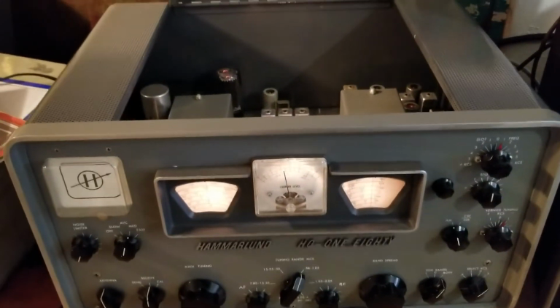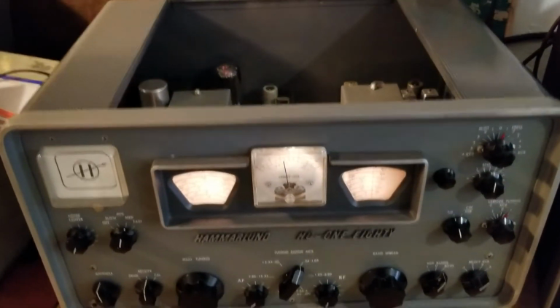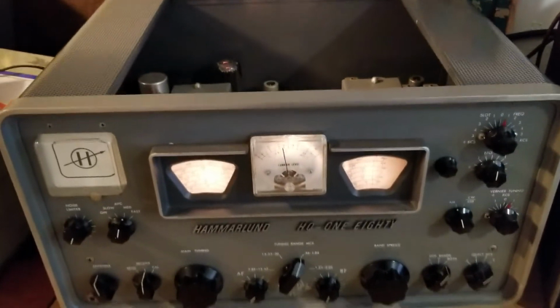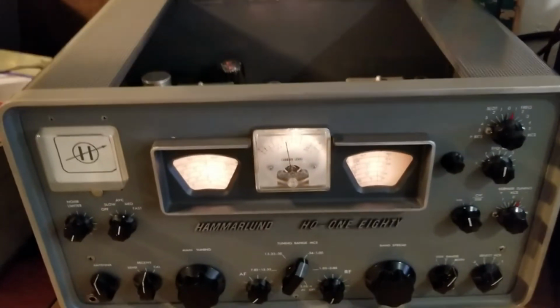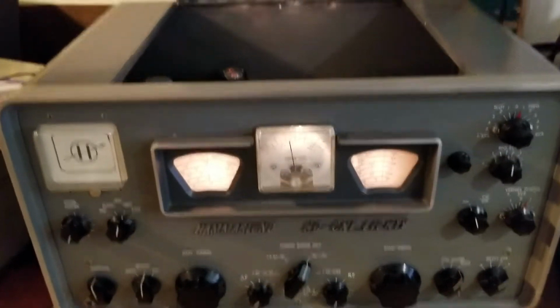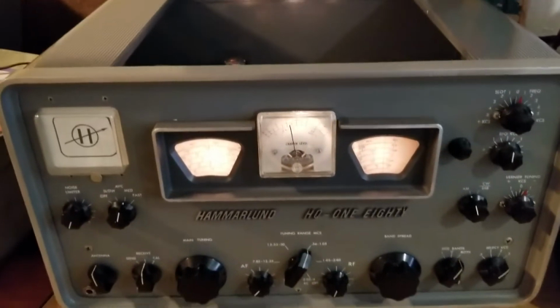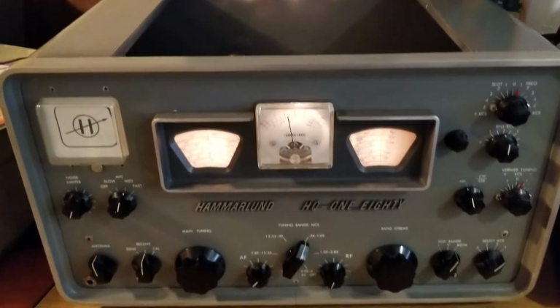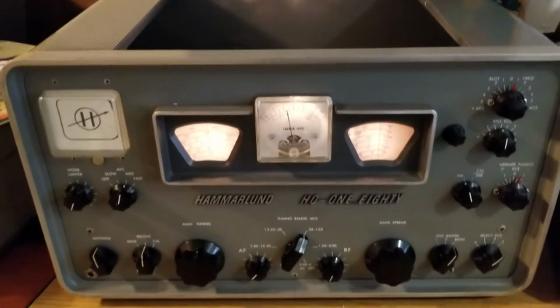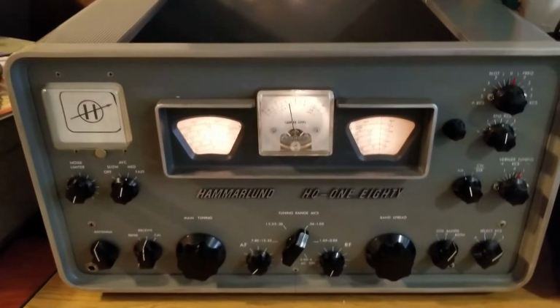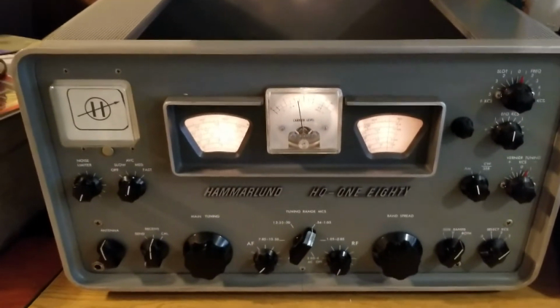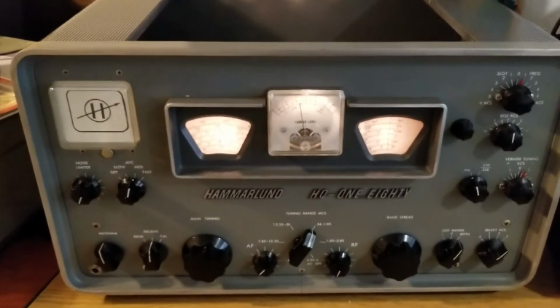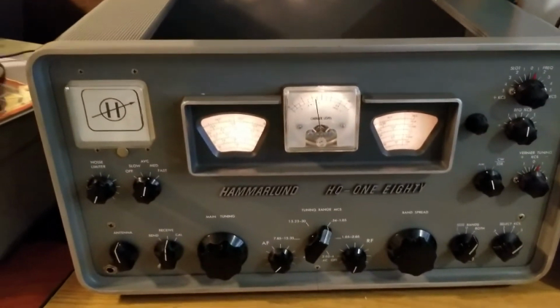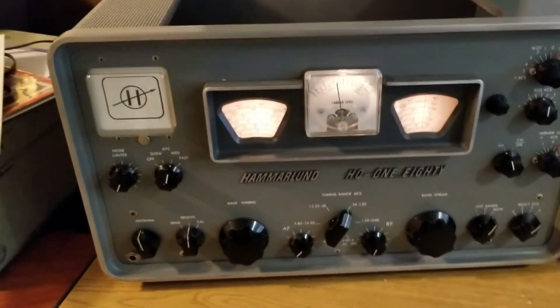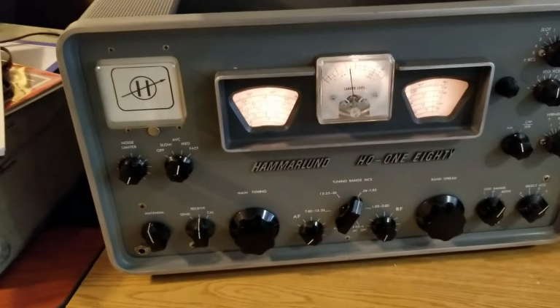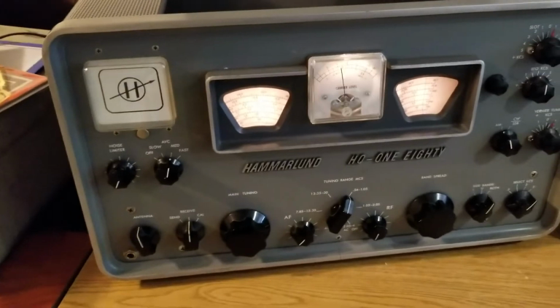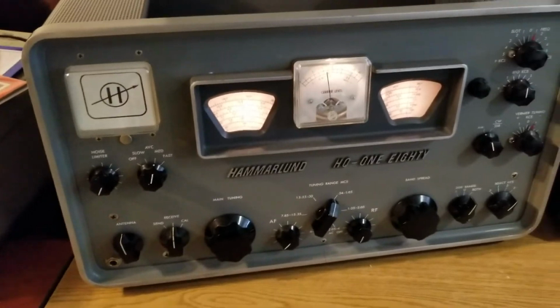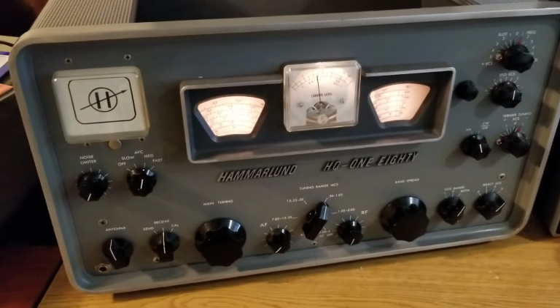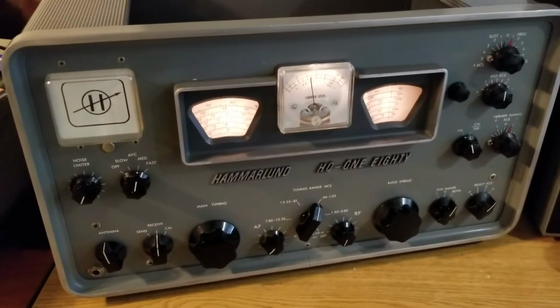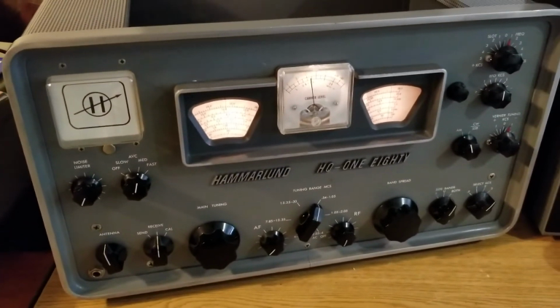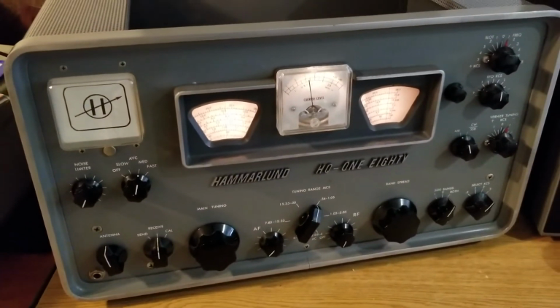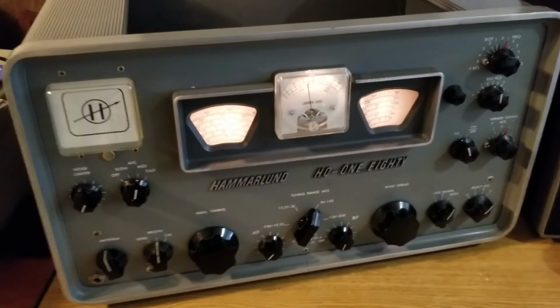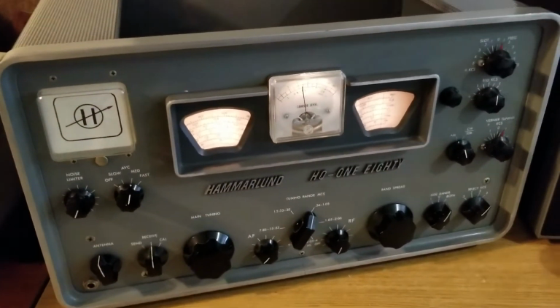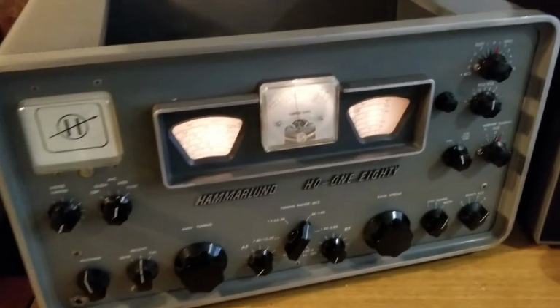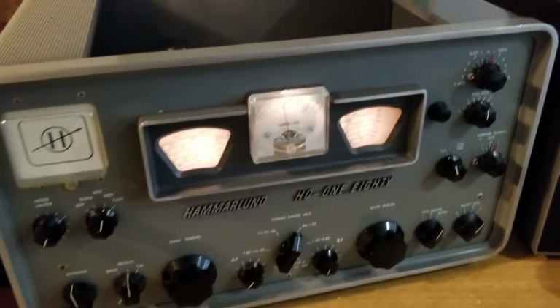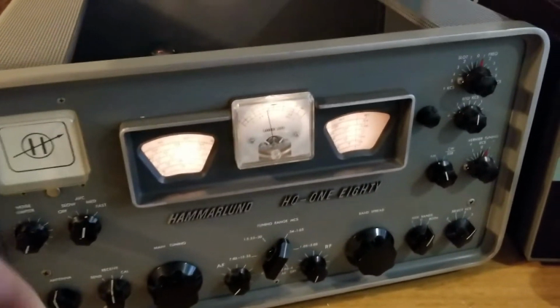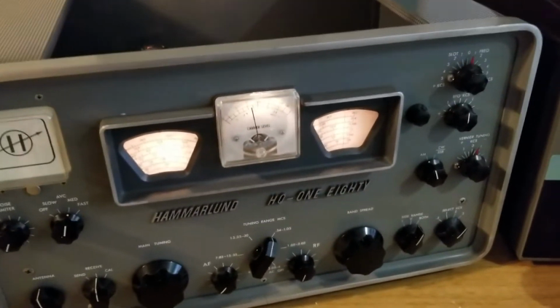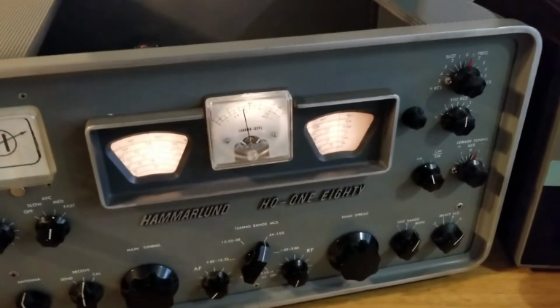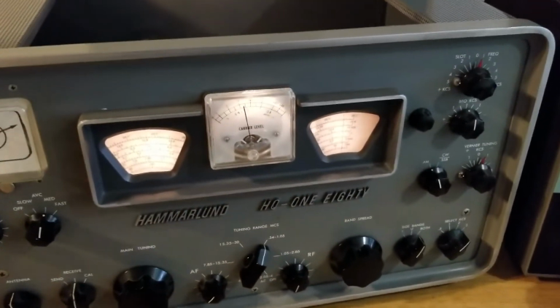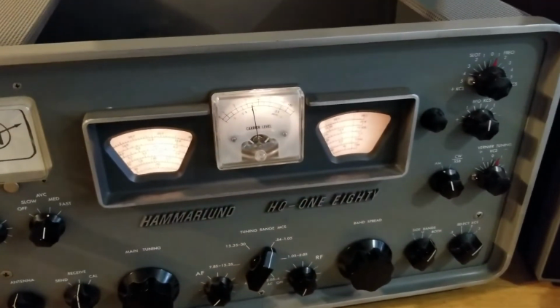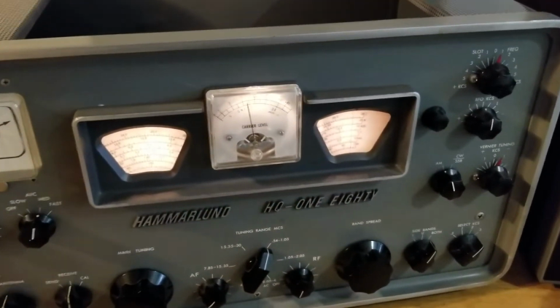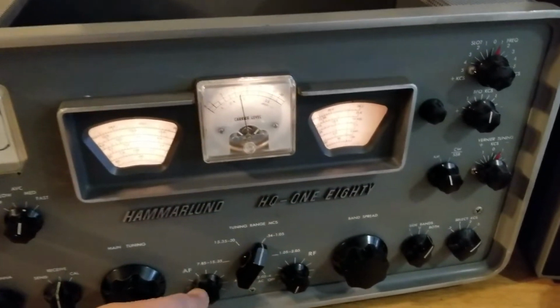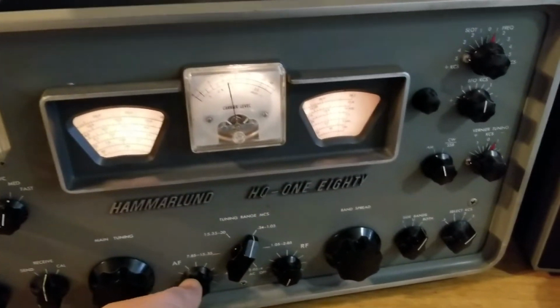It's one of the best ones Hammerlin ever made — the Hammerlin HQ-180. And I'm going to give you a brief demo.